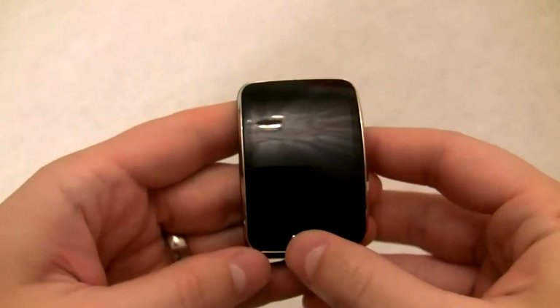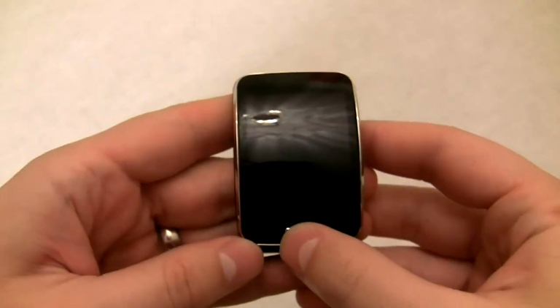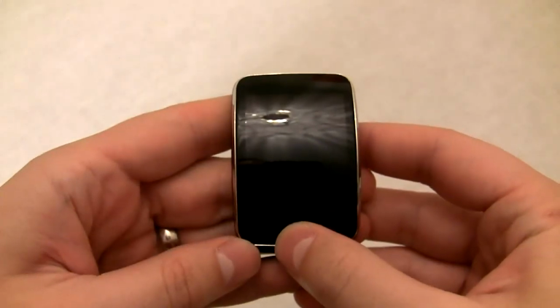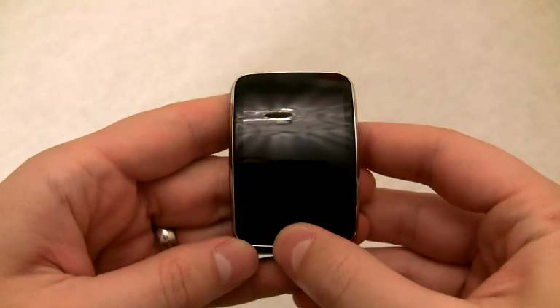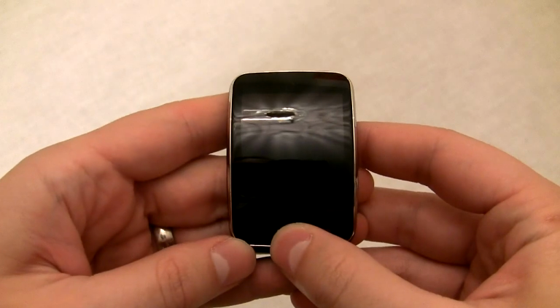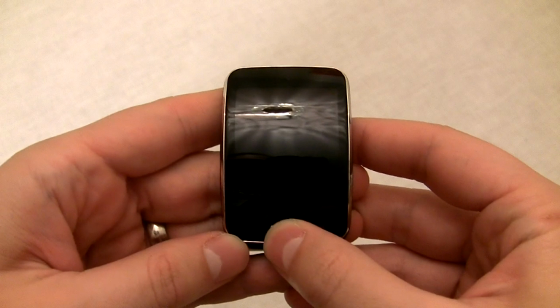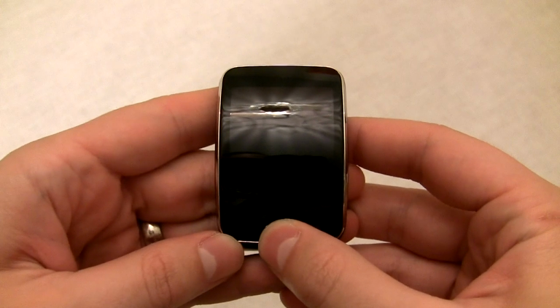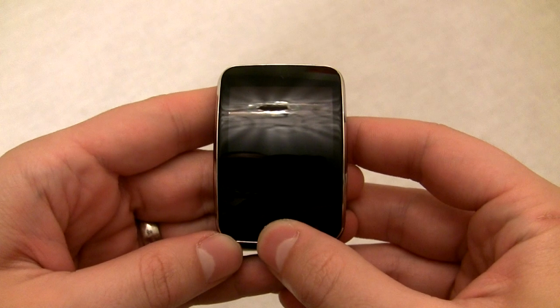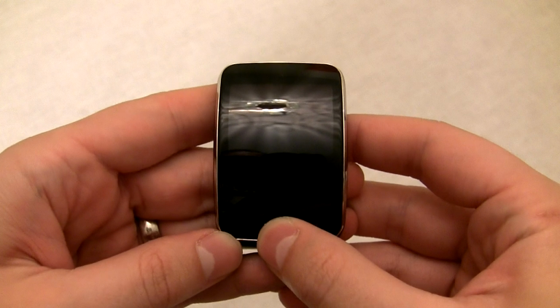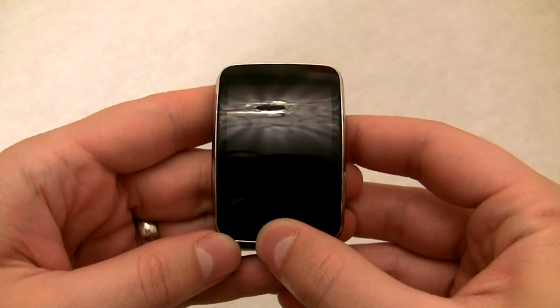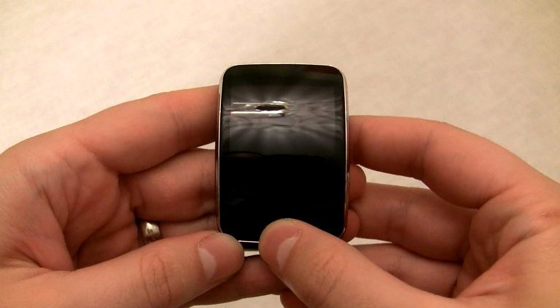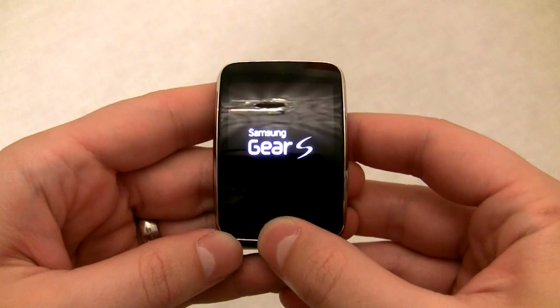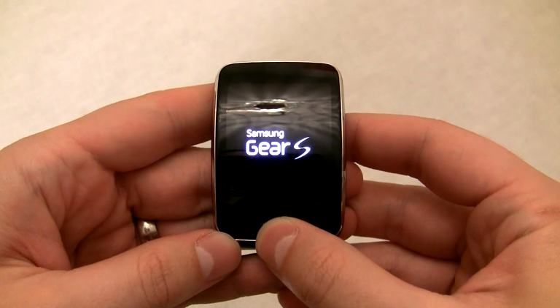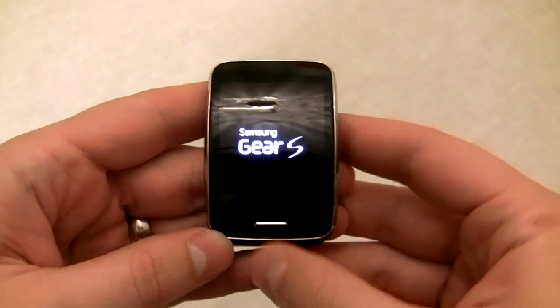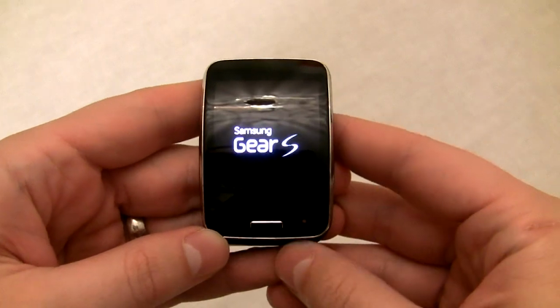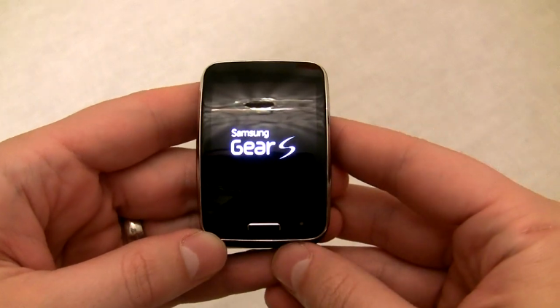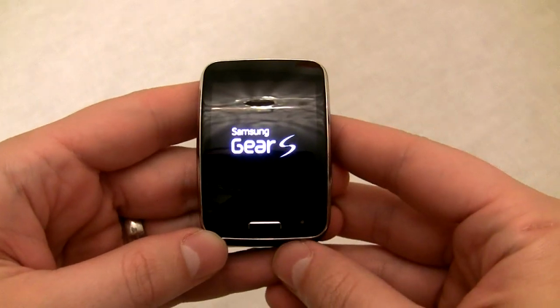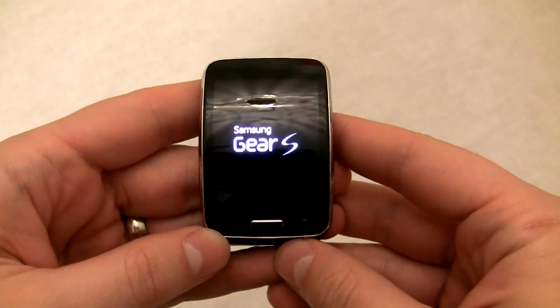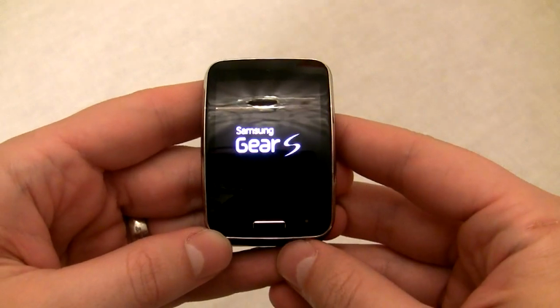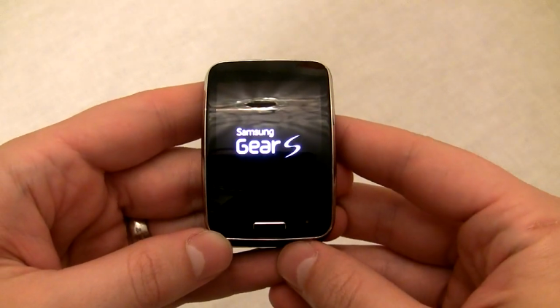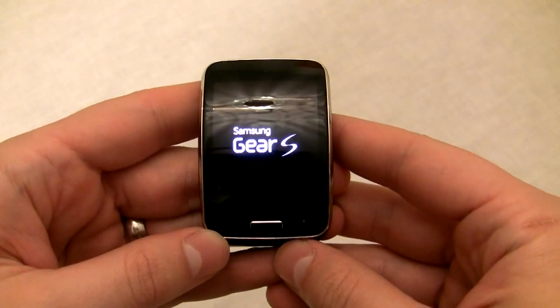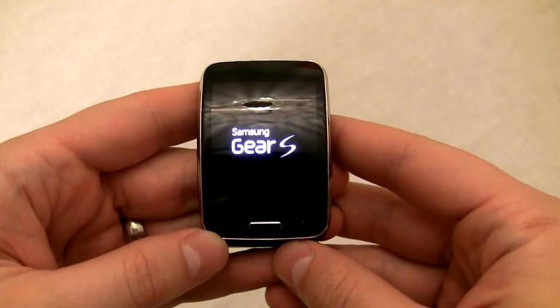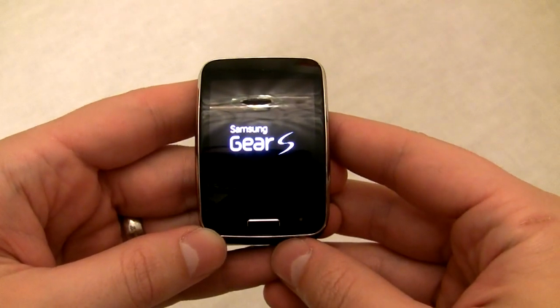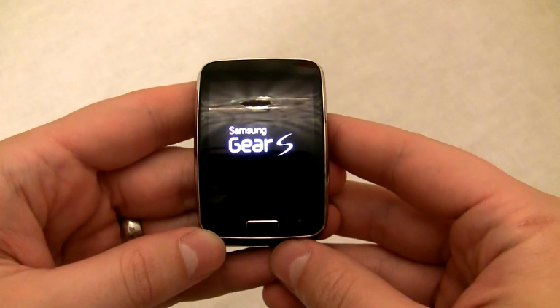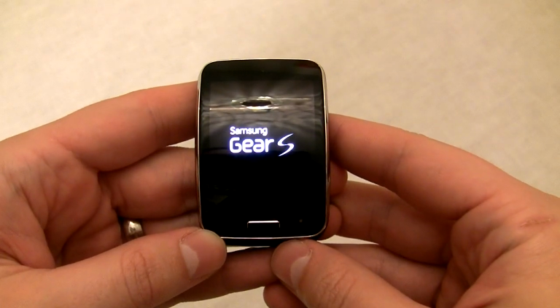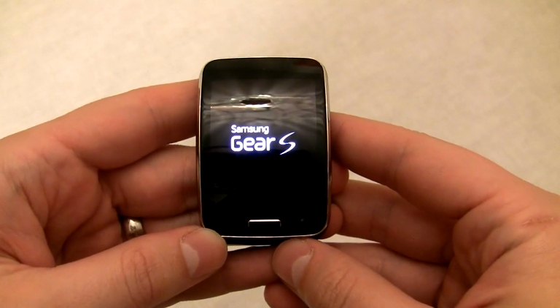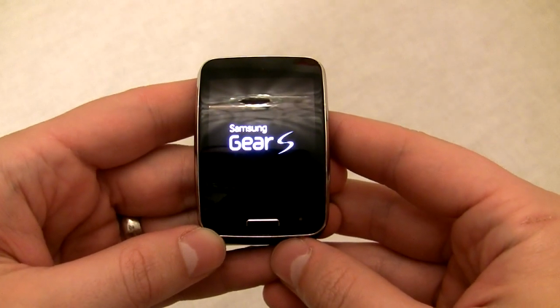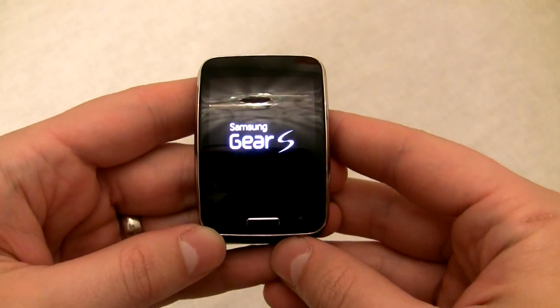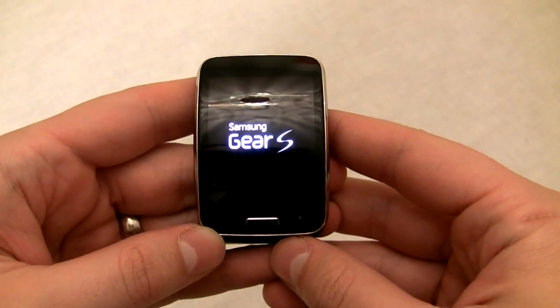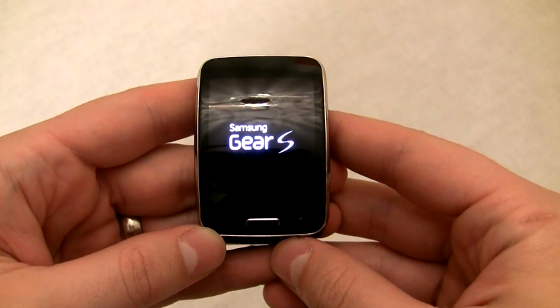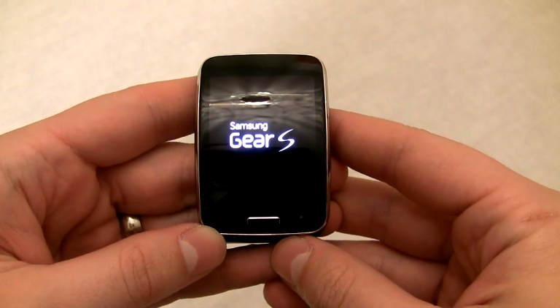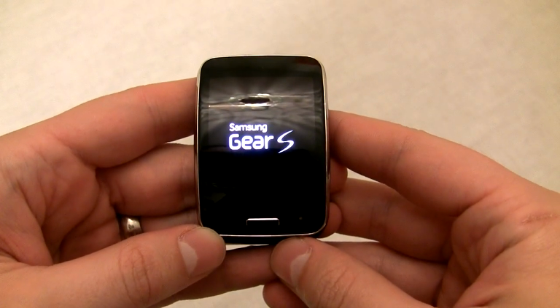Hey everyone, Eric from TechisodeTV here and in this Techisode, I'm going to show you how to use the new Samsung Gear S without a Samsung phone.